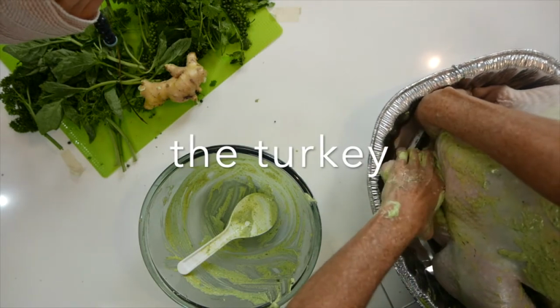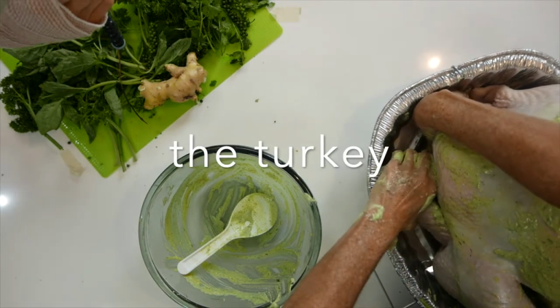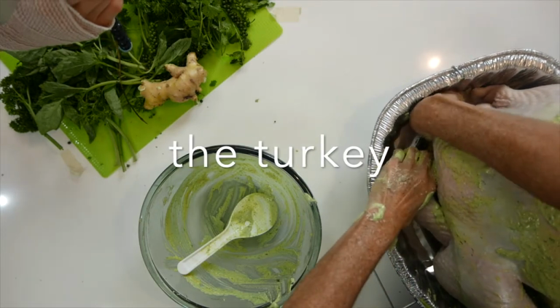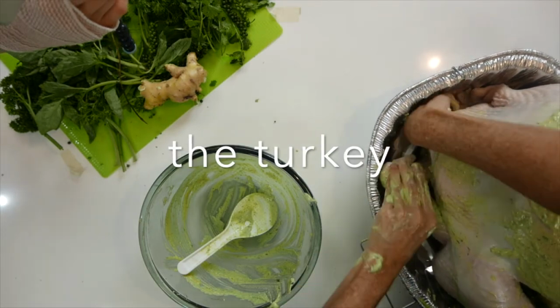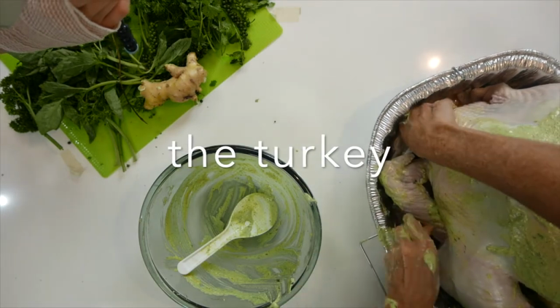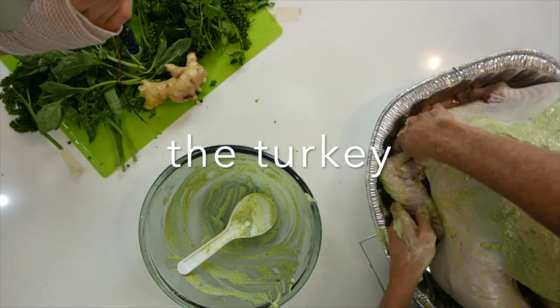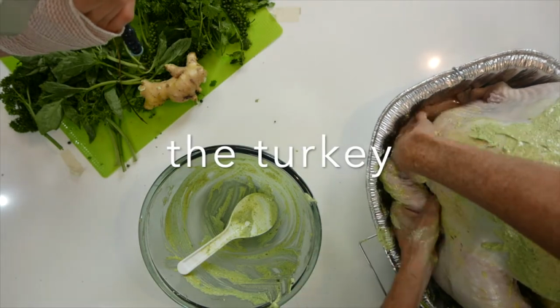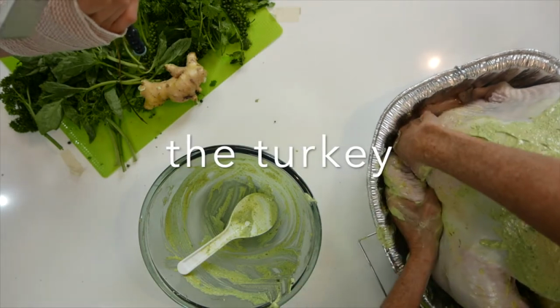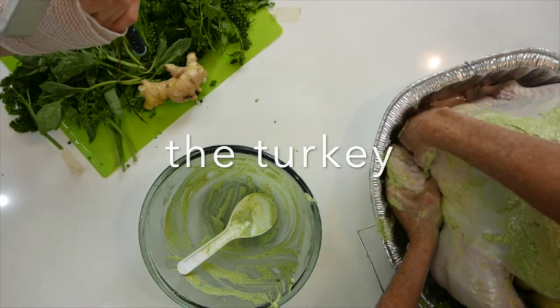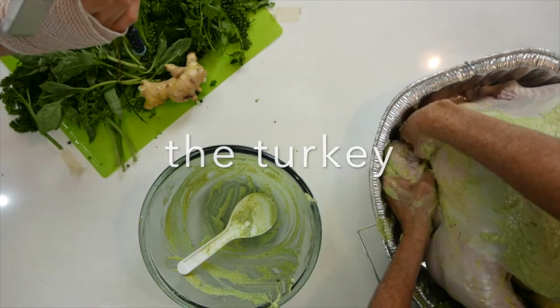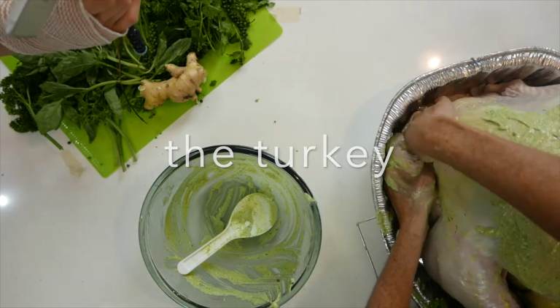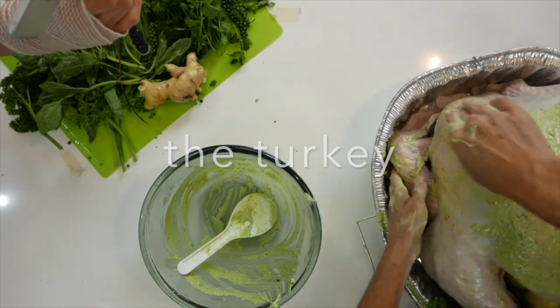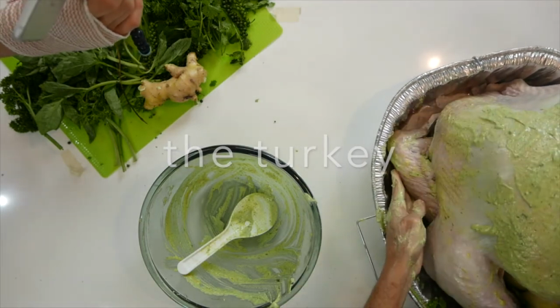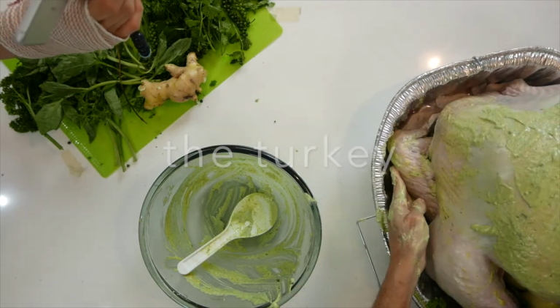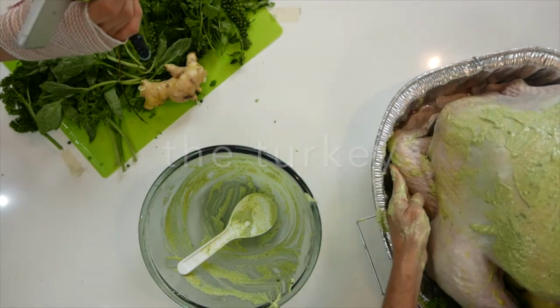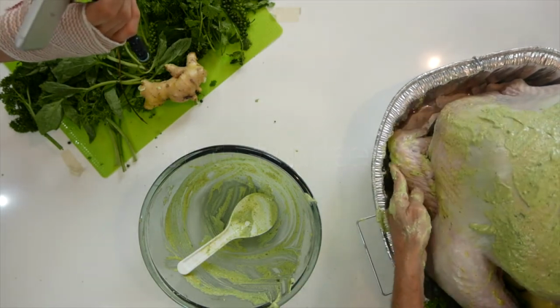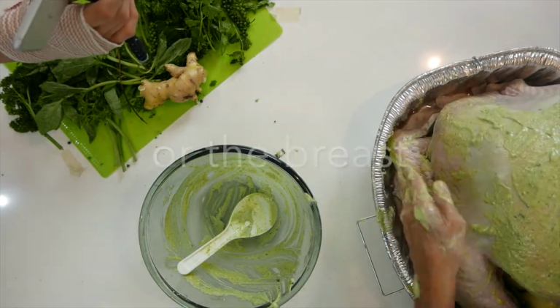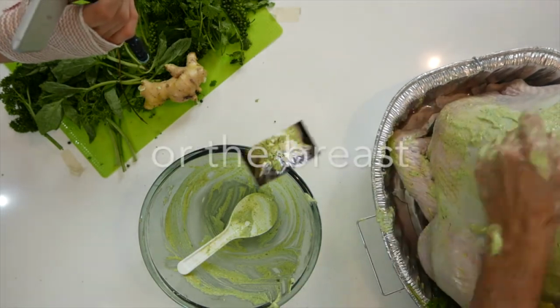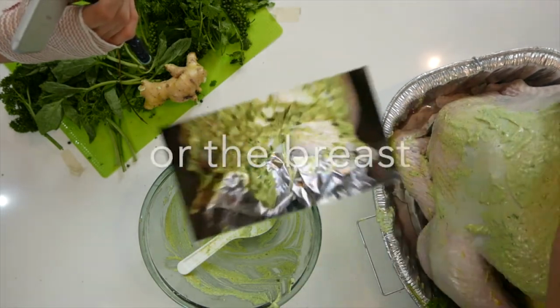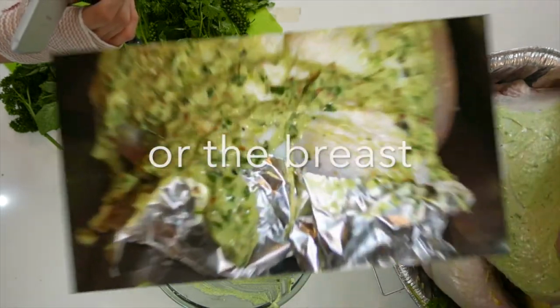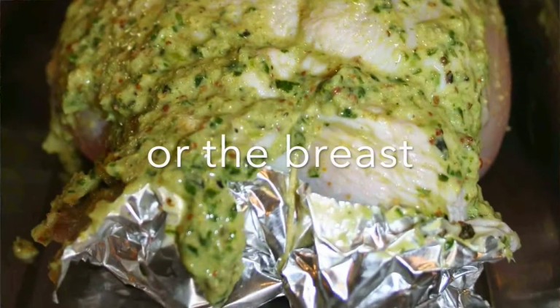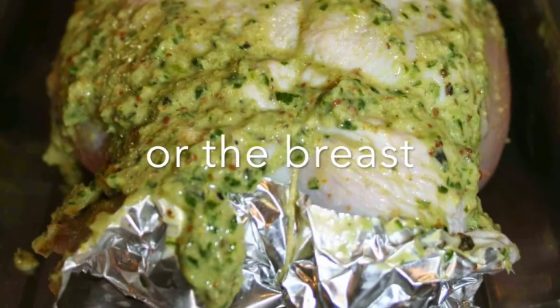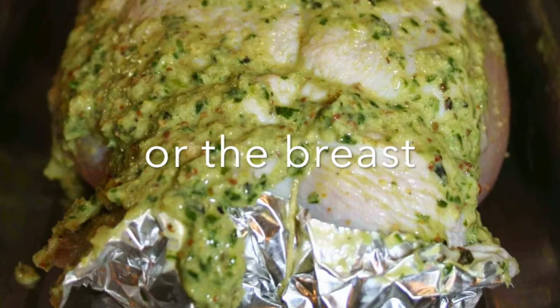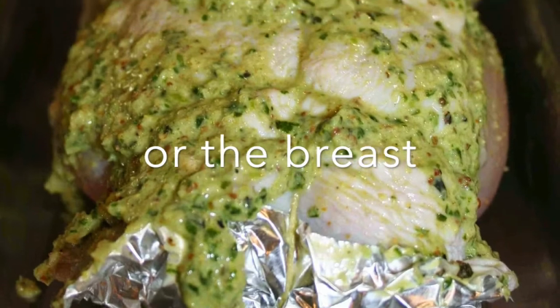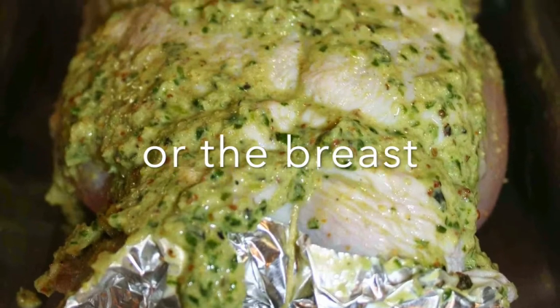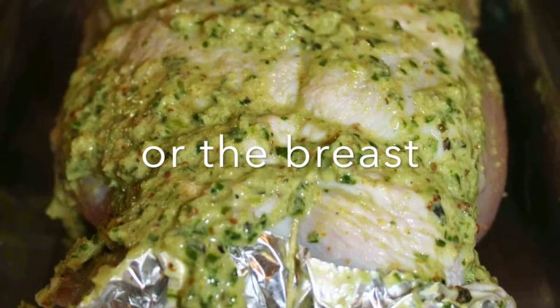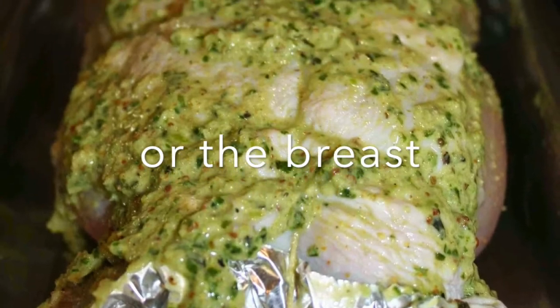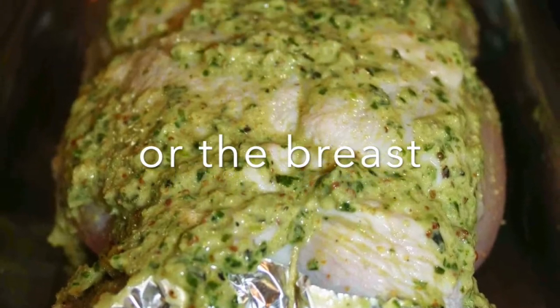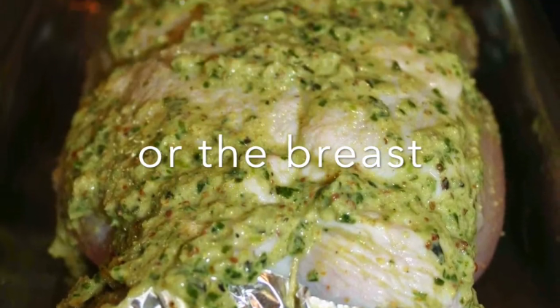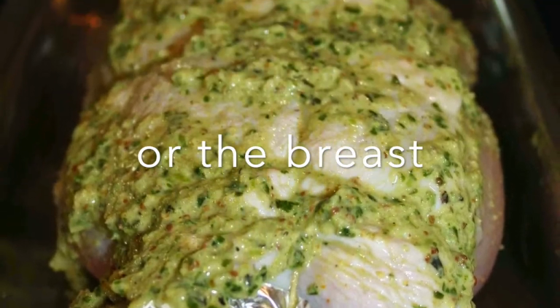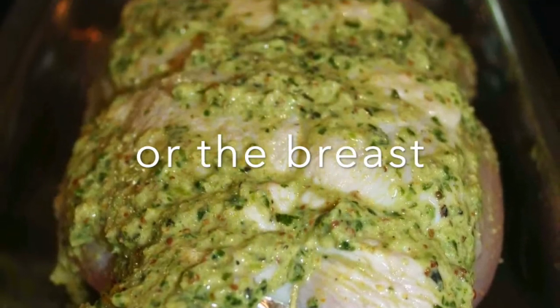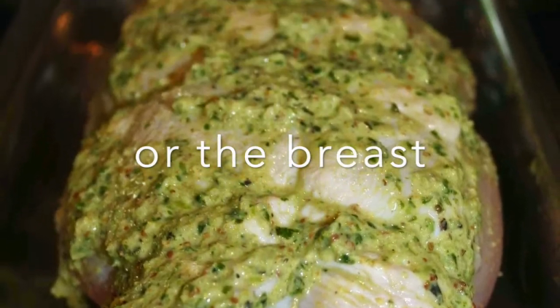If you don't have a whole turkey but a breast, do exactly the same thing and then put the skin on top.